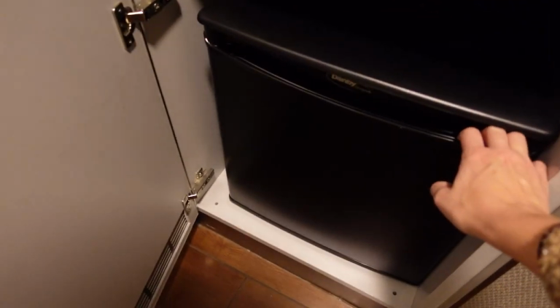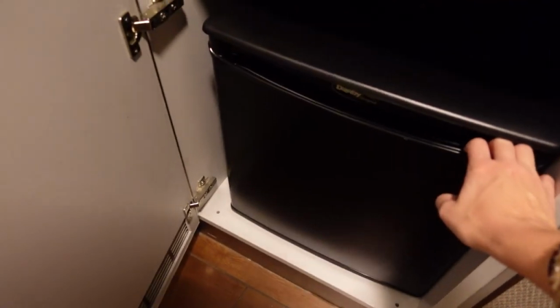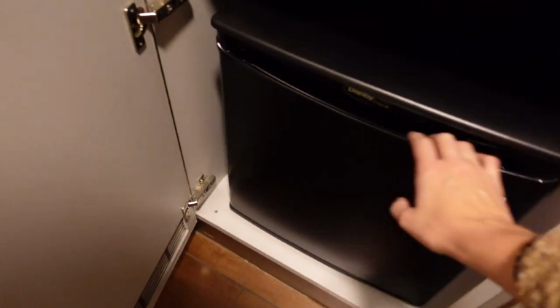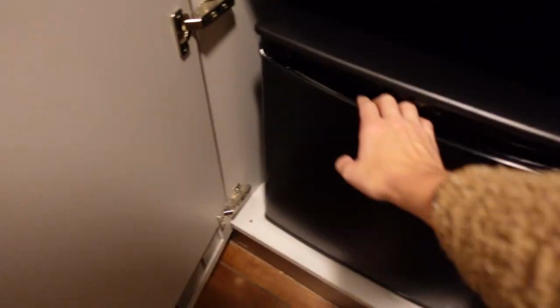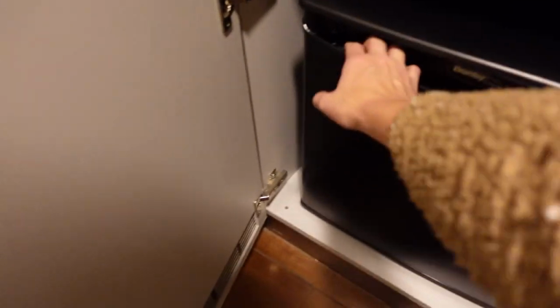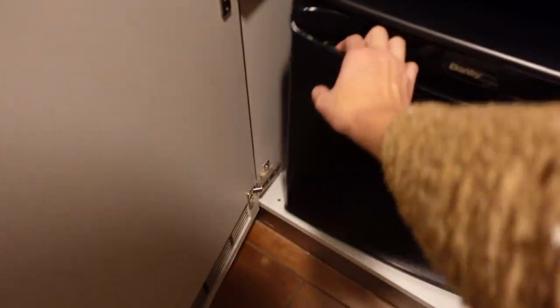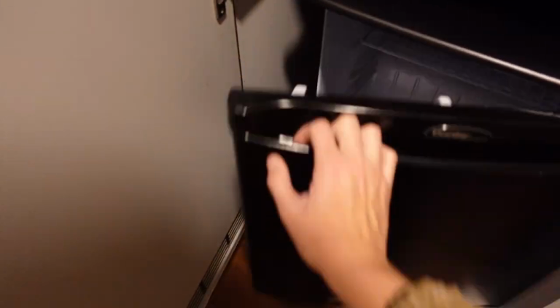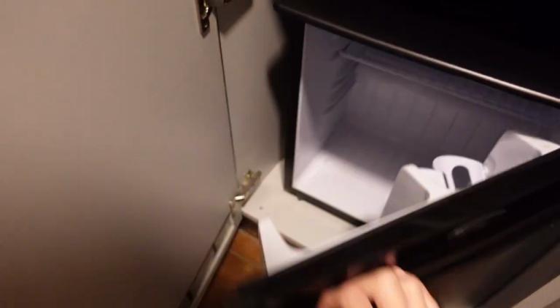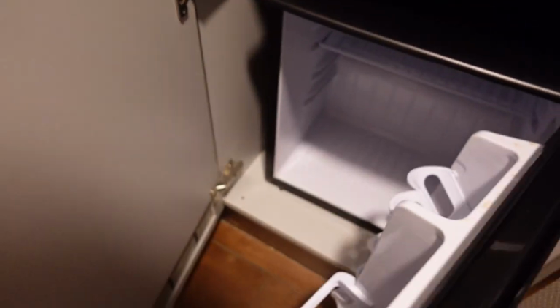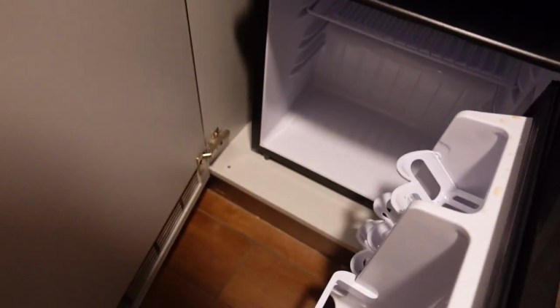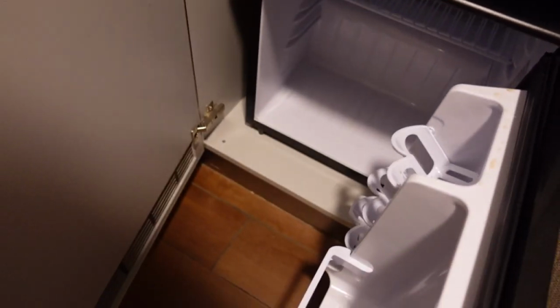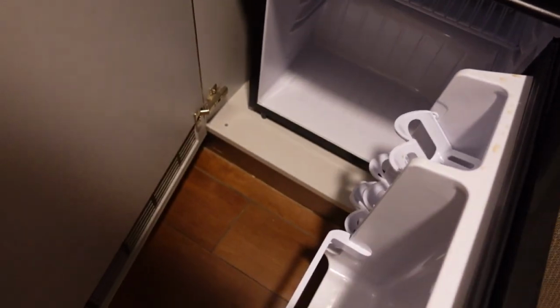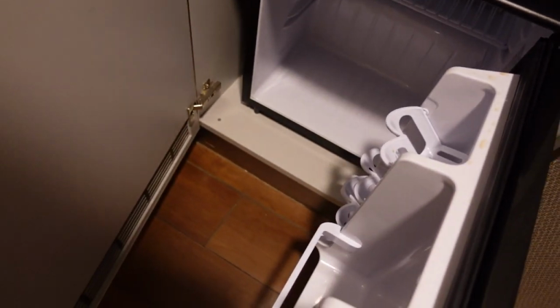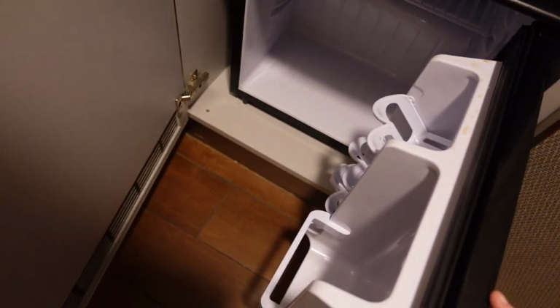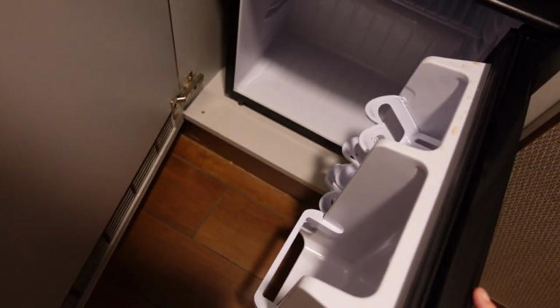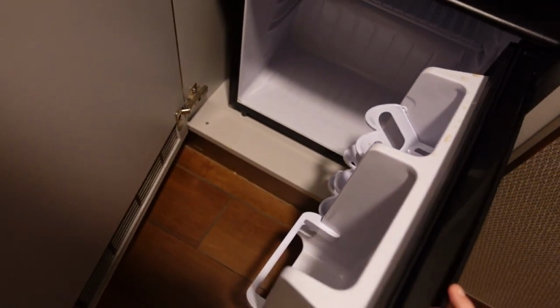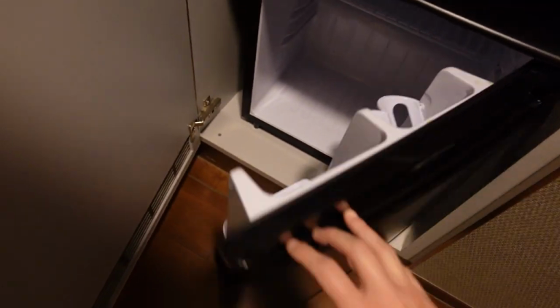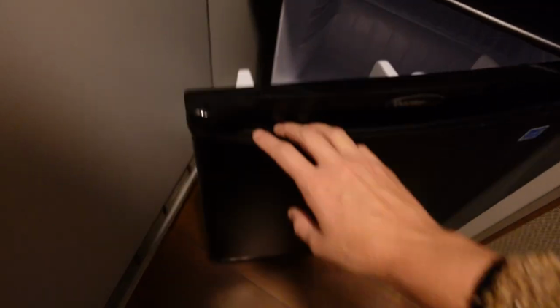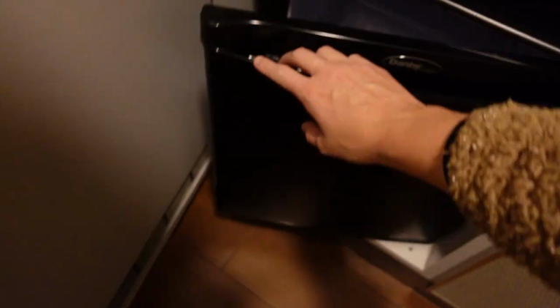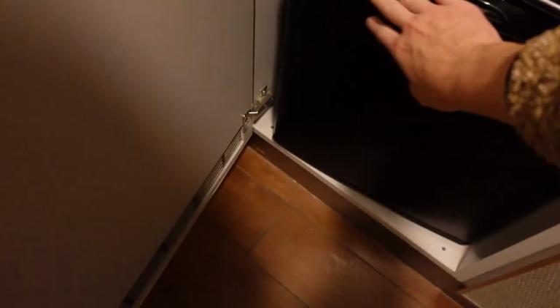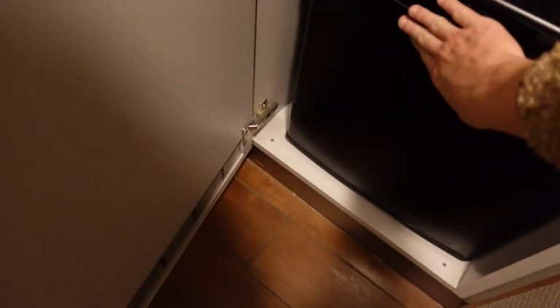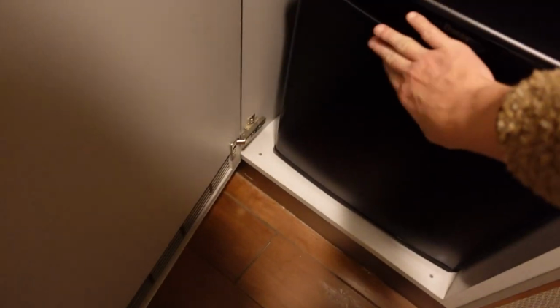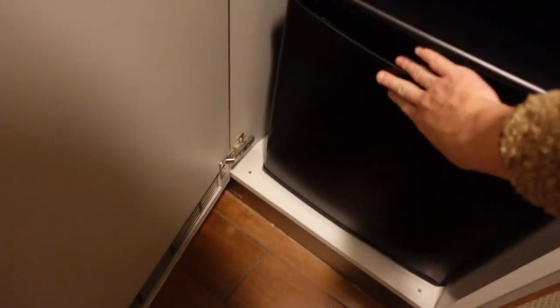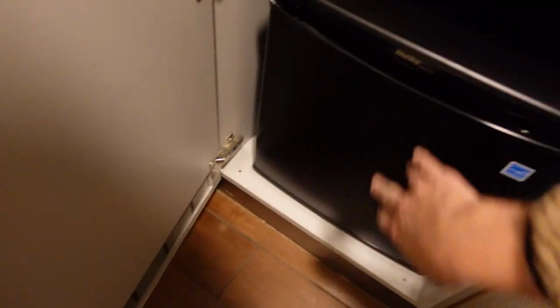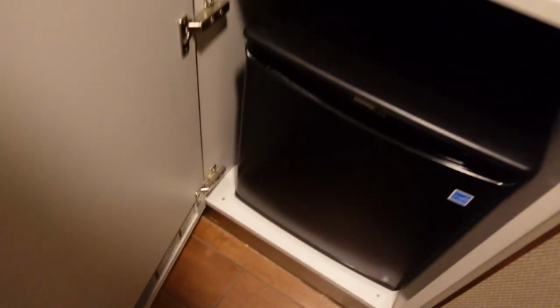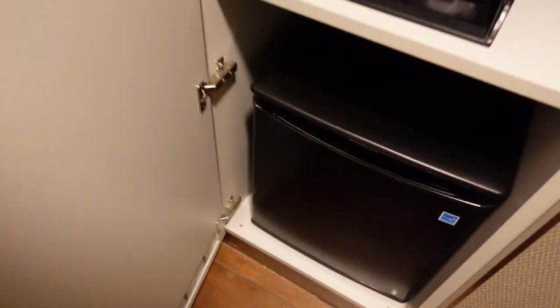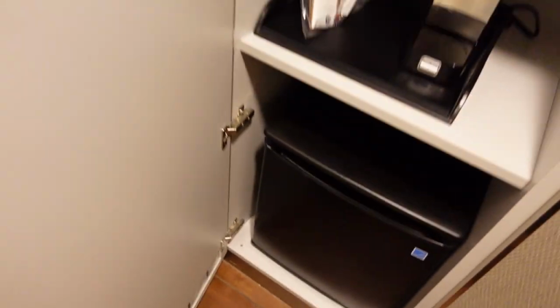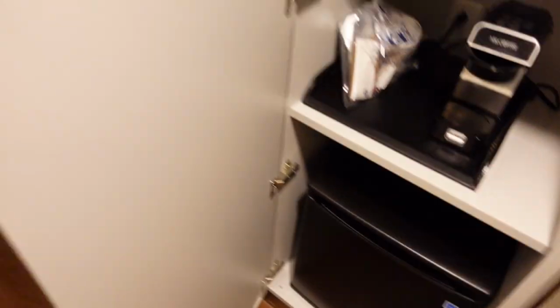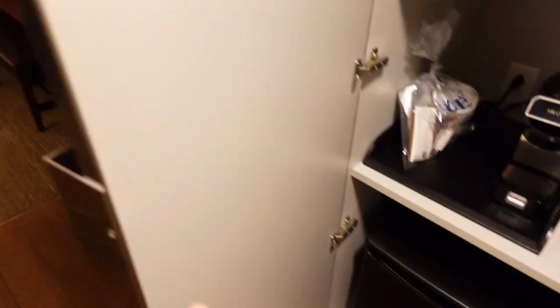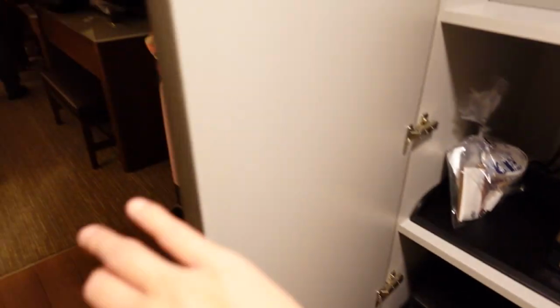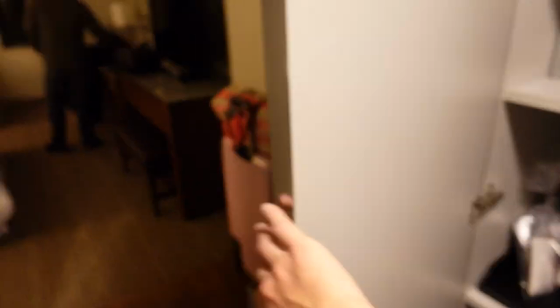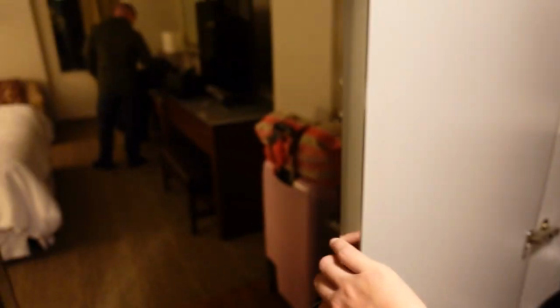Let's see if there's anything in the fridge. Nope. But we can use our fridge for our things we brought in the cooler.